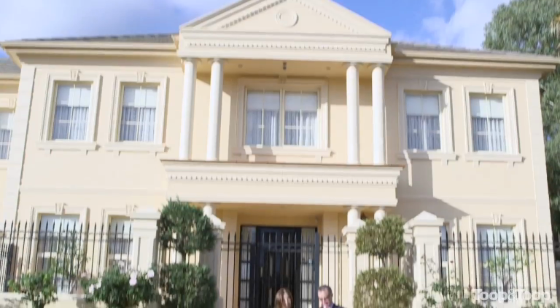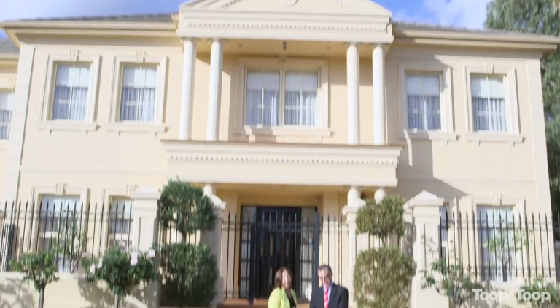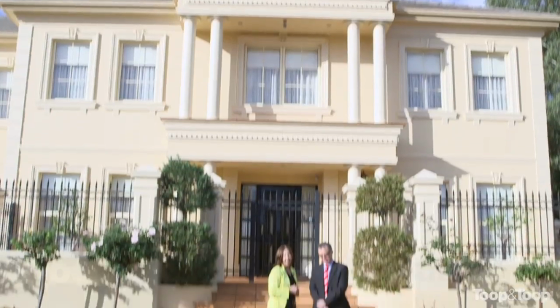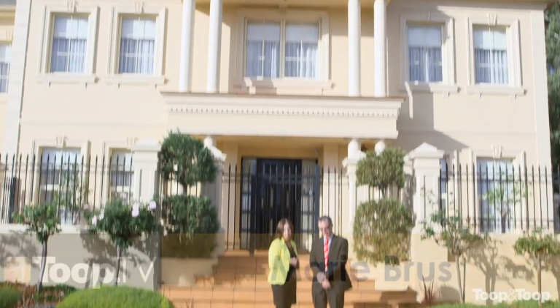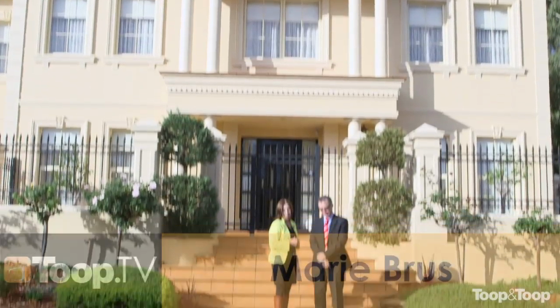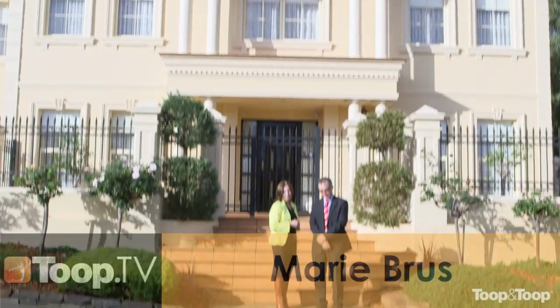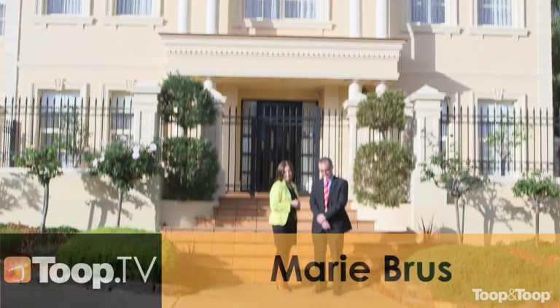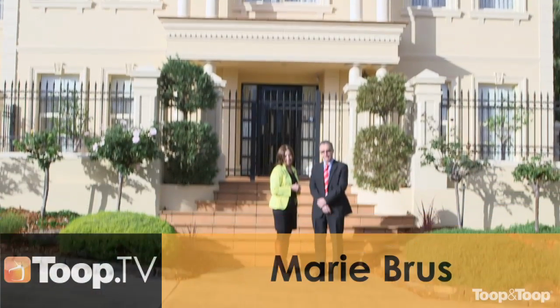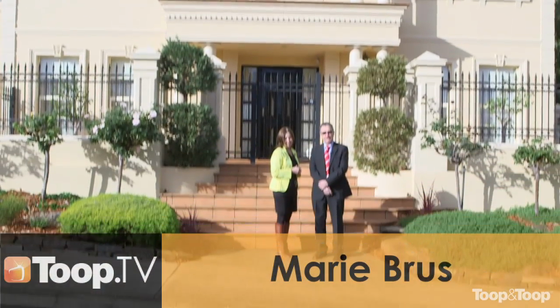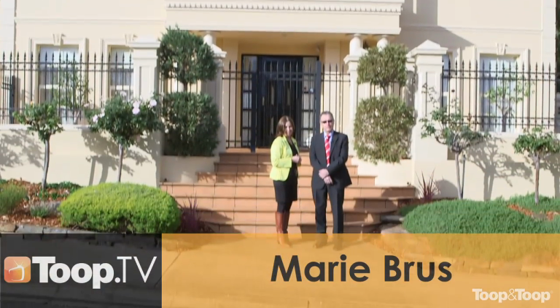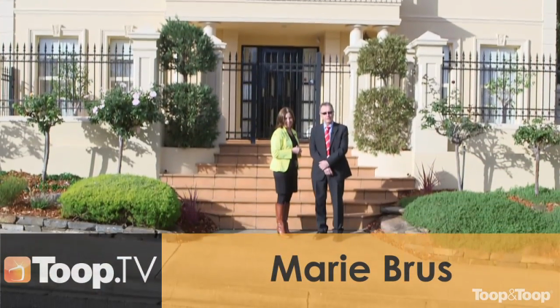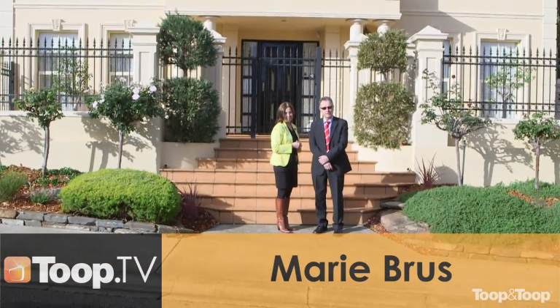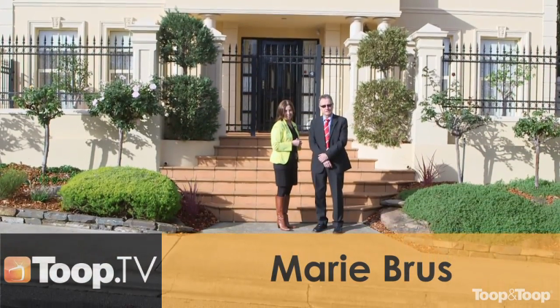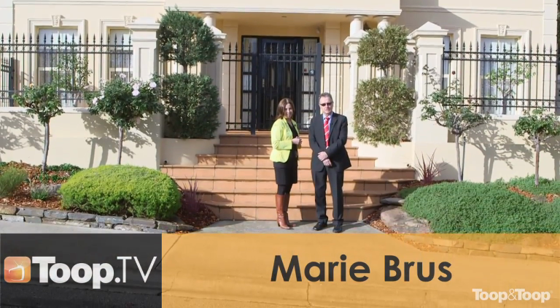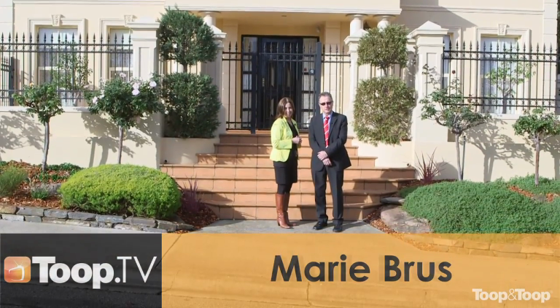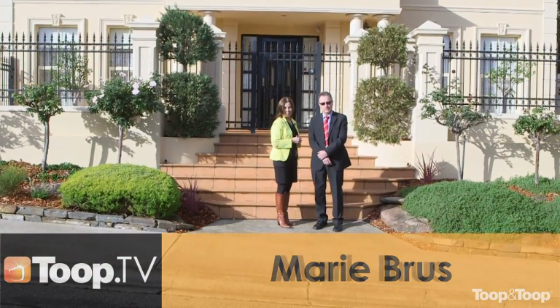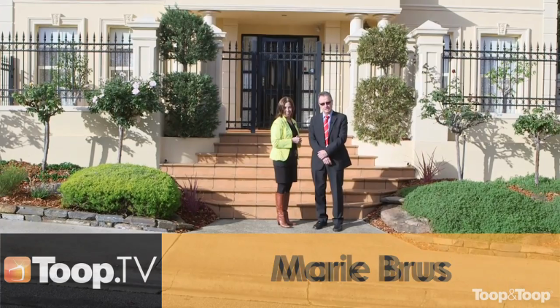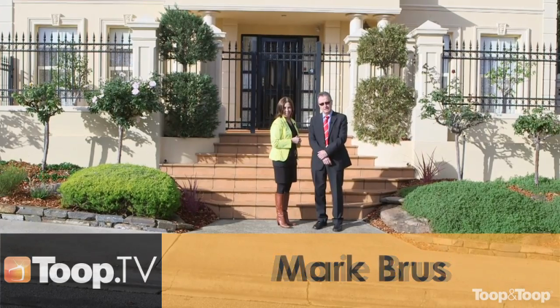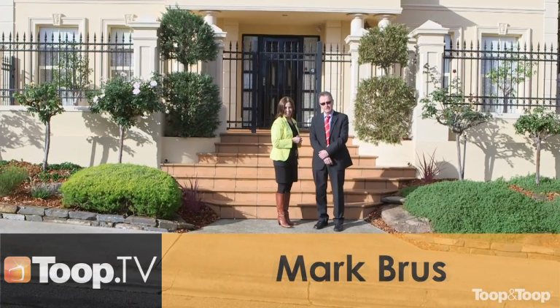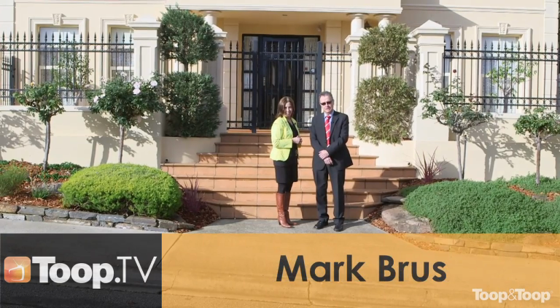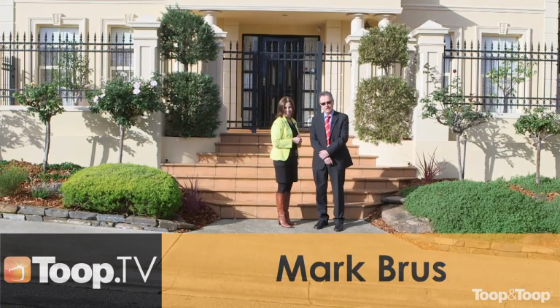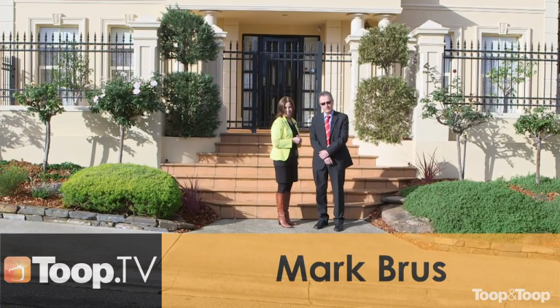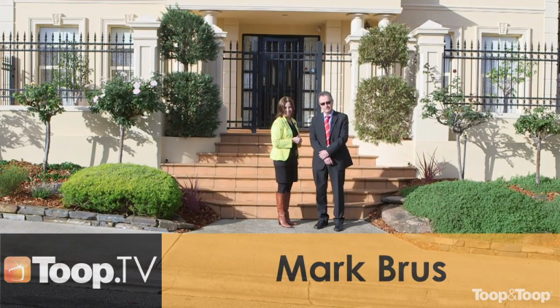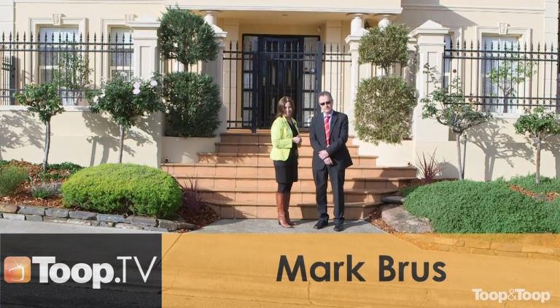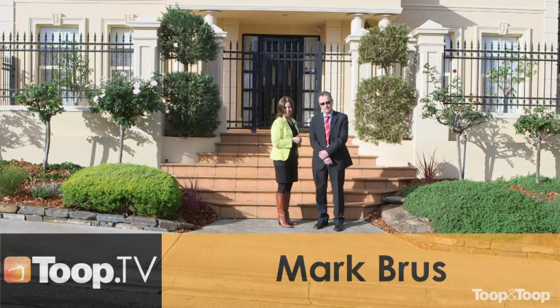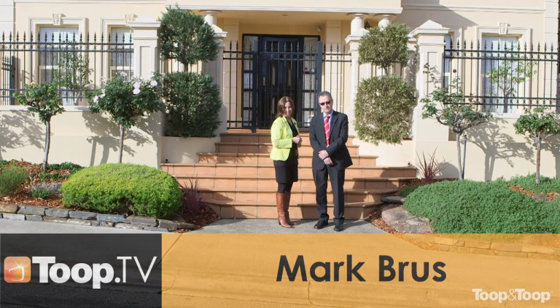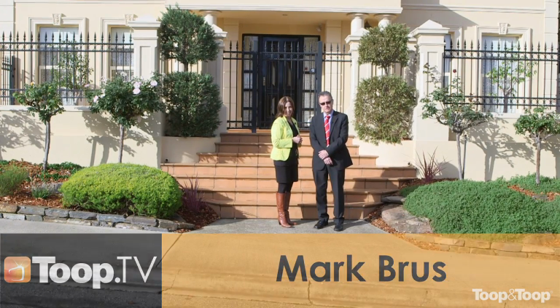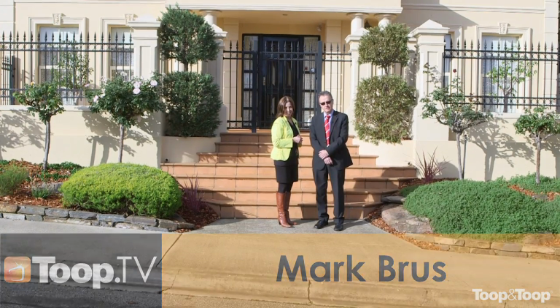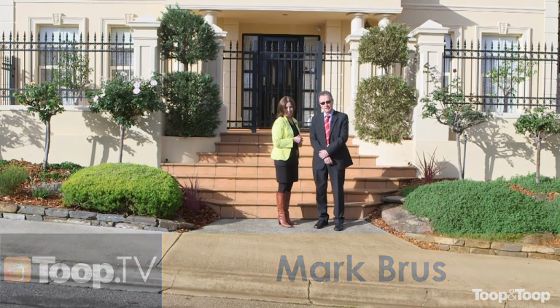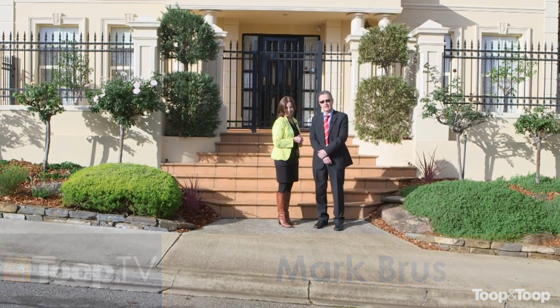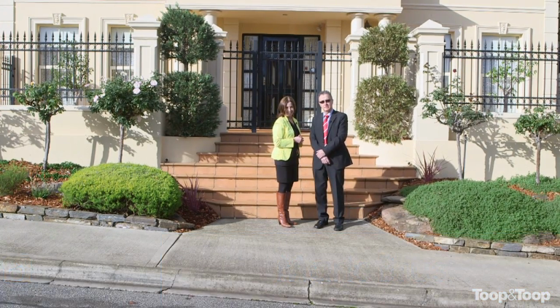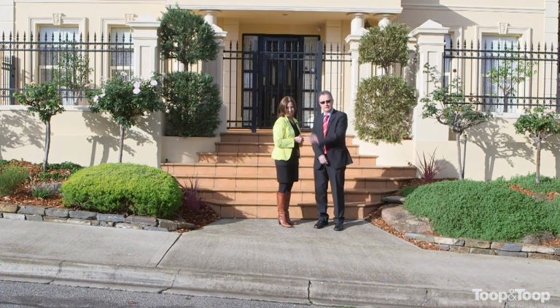Hi, I'm Marie Bross and I'm Mark Bross, and welcome to 18 Yarralinda Street, Dernancourt. Come inside.